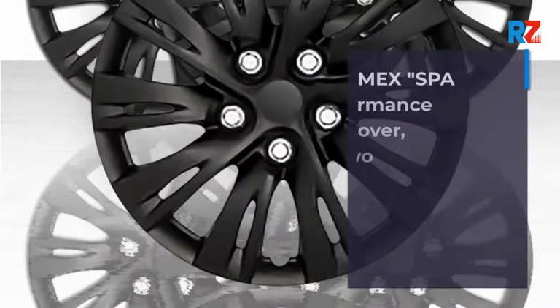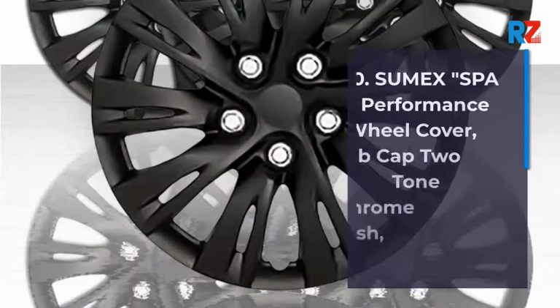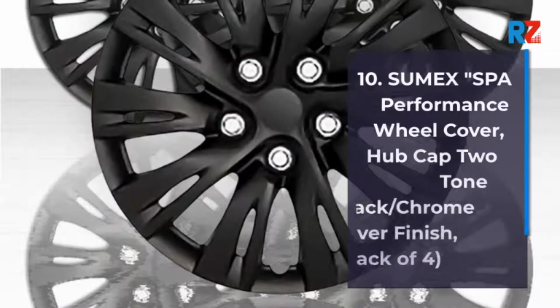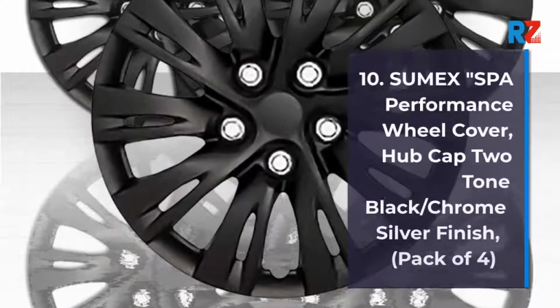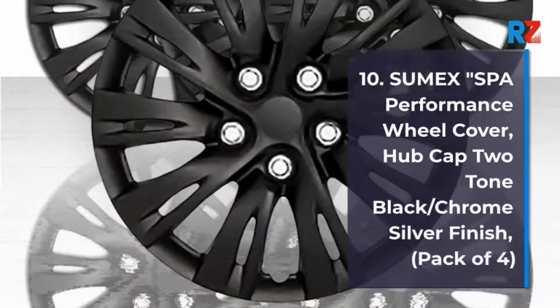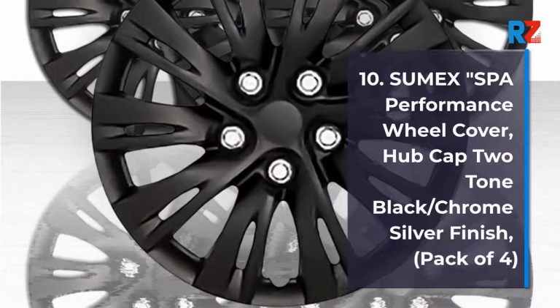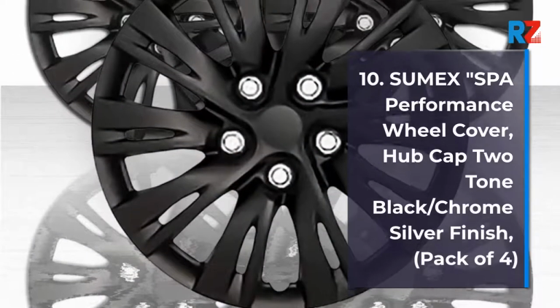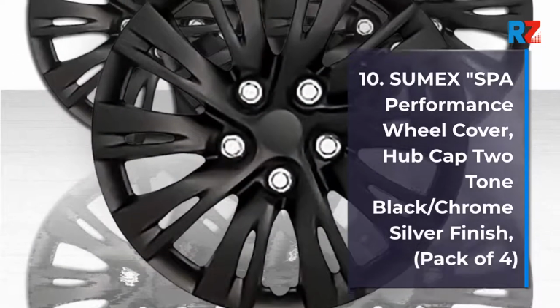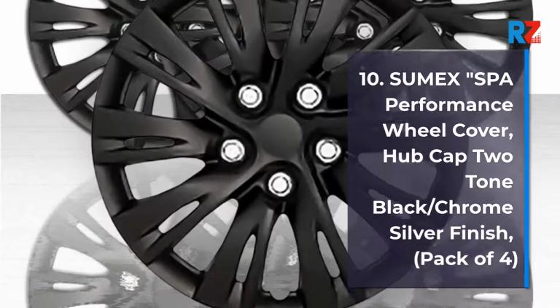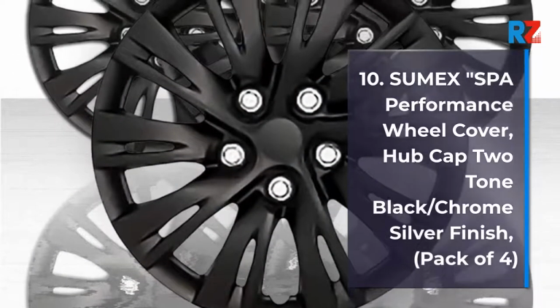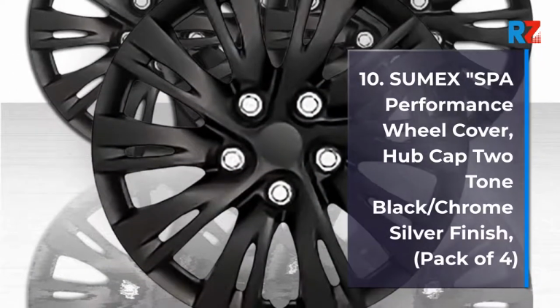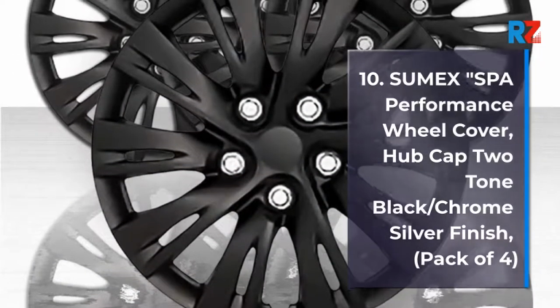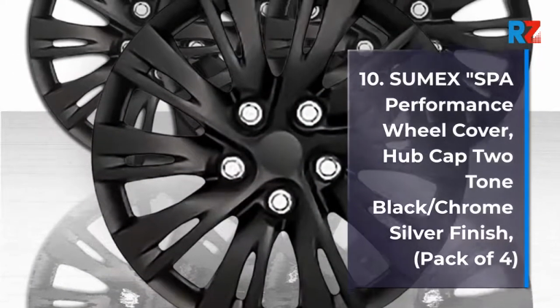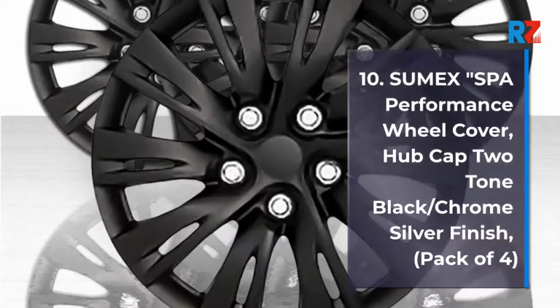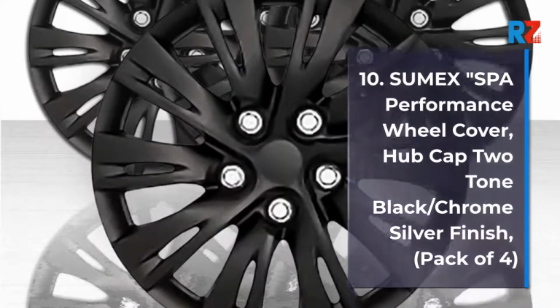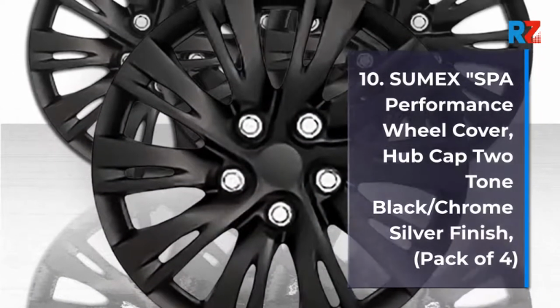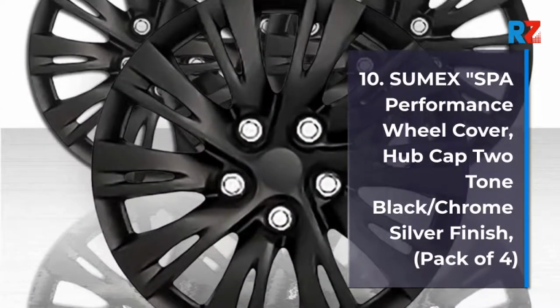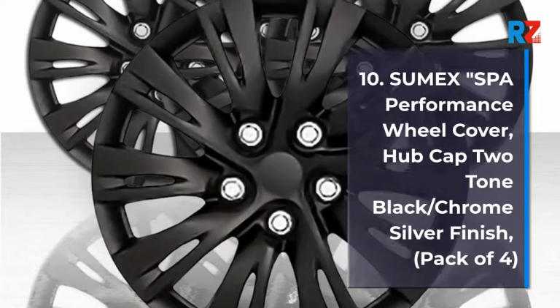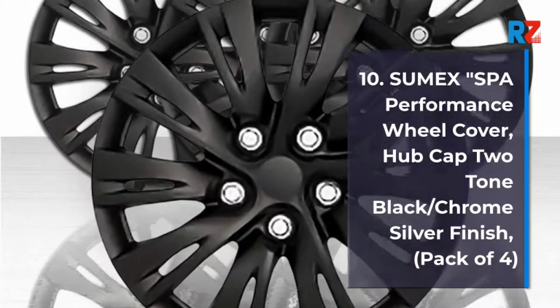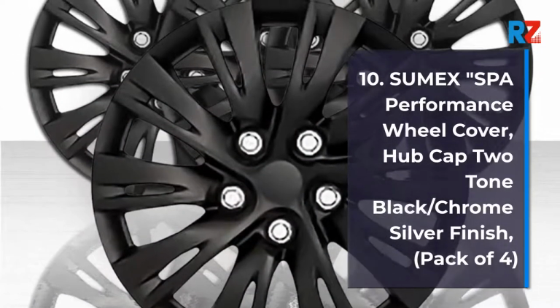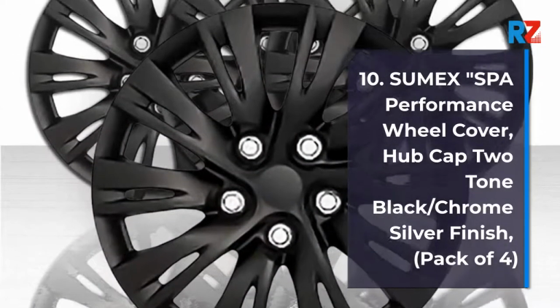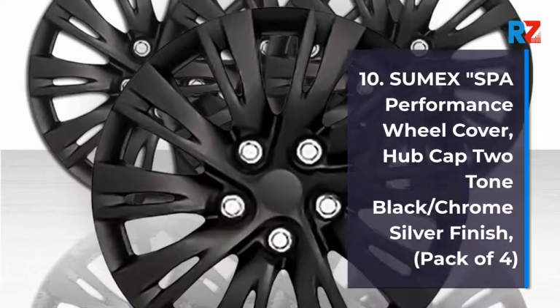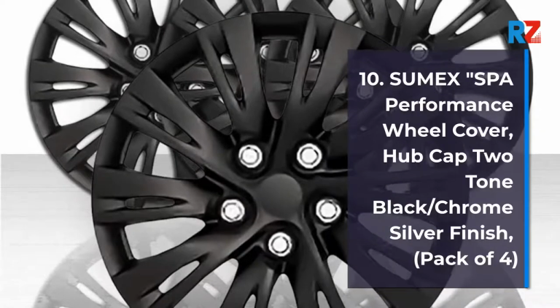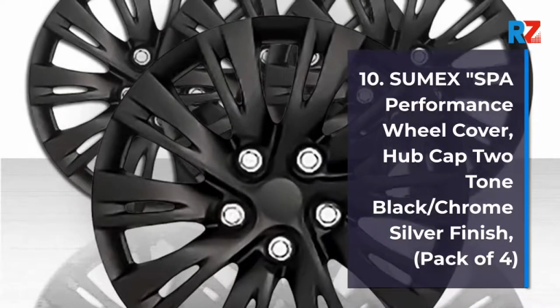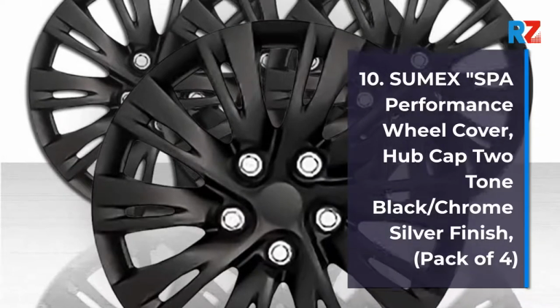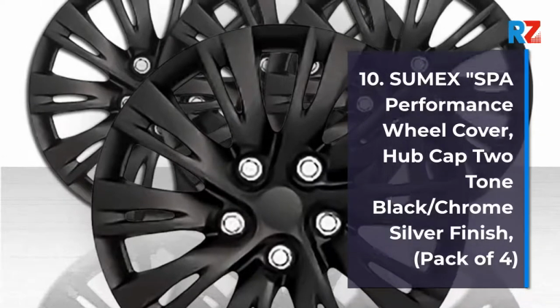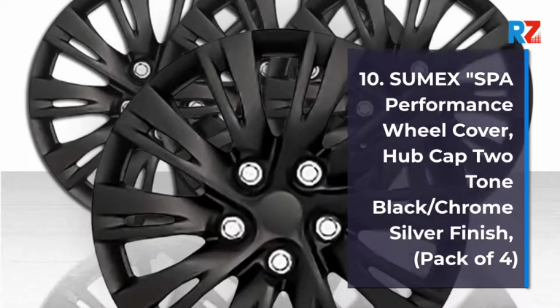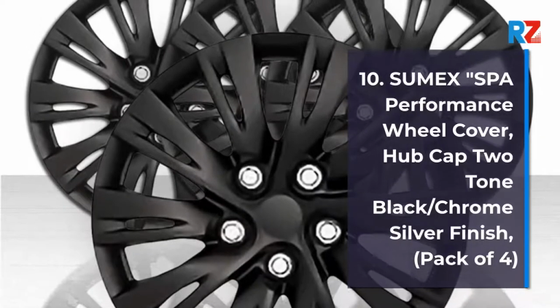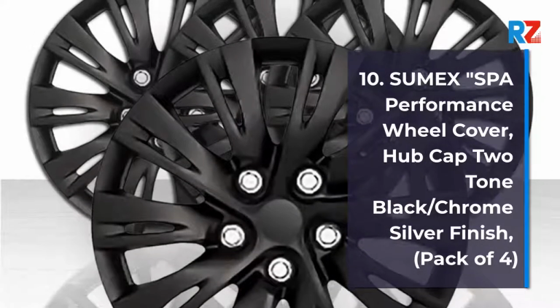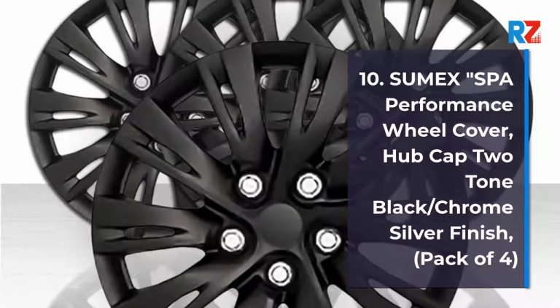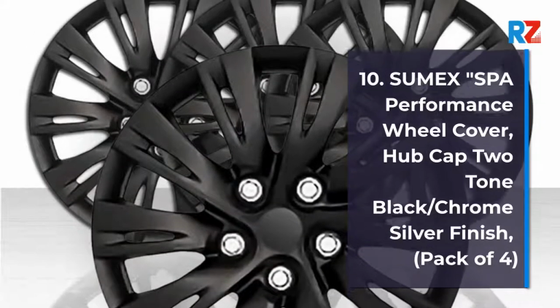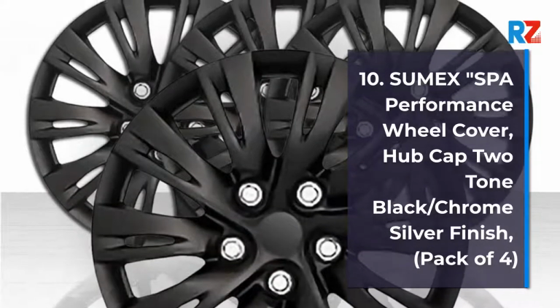Number 10: Sumex SPA Performance Wheel Cover, Hubcap 2-Tone Black Slash Chrome Silver Finish, Pack of 4.